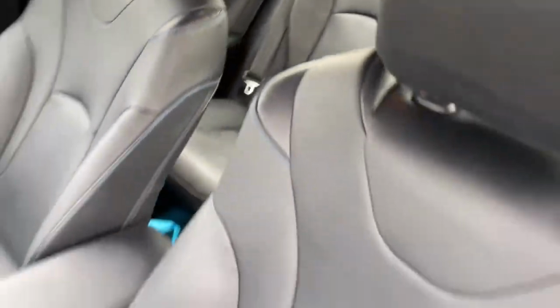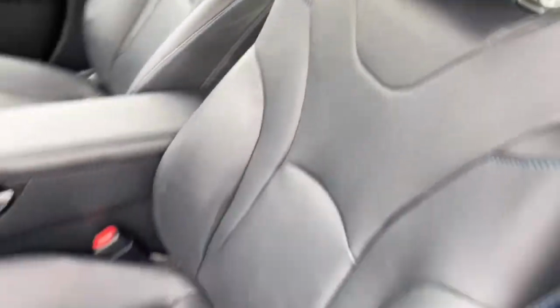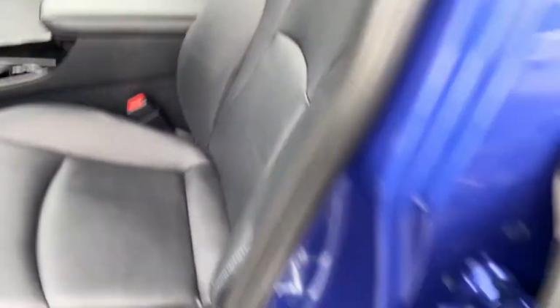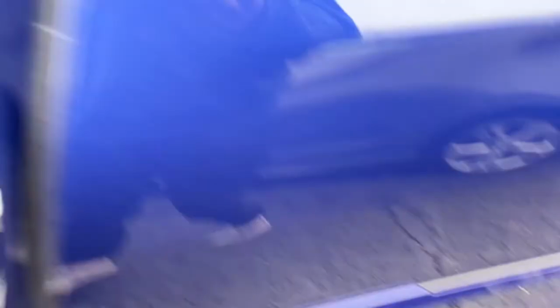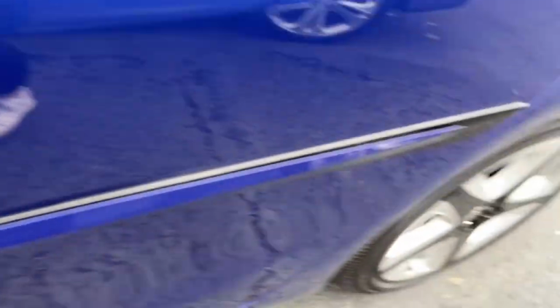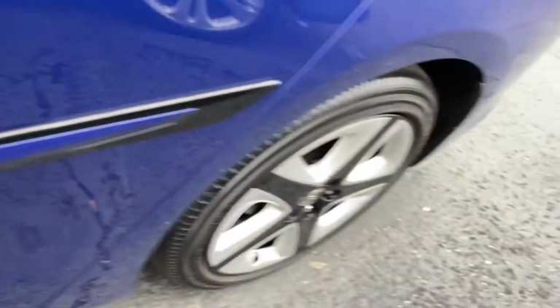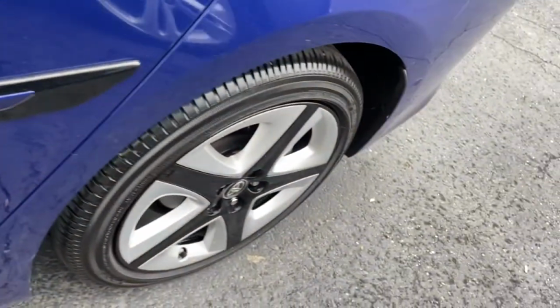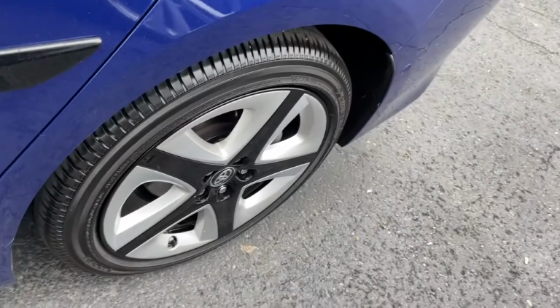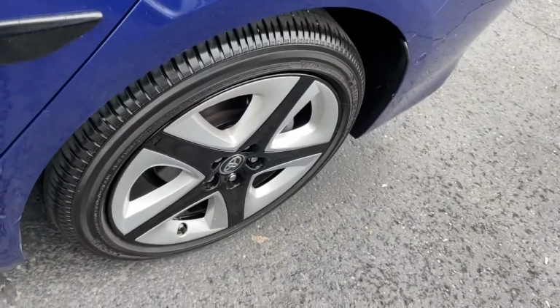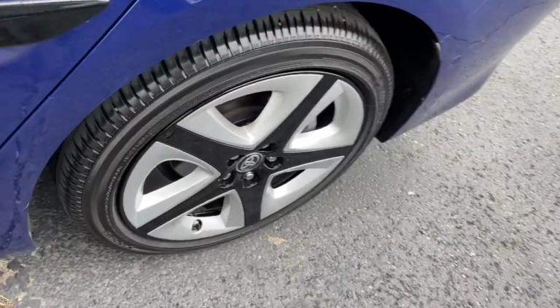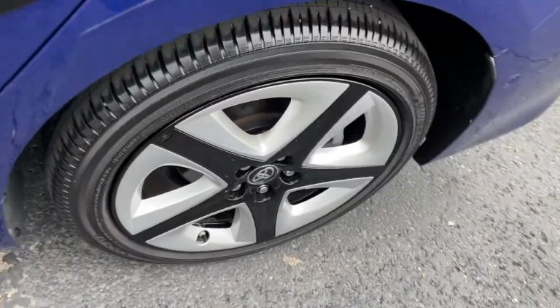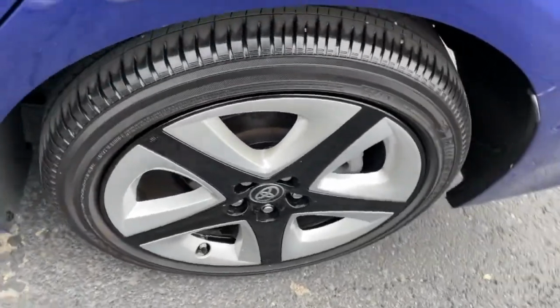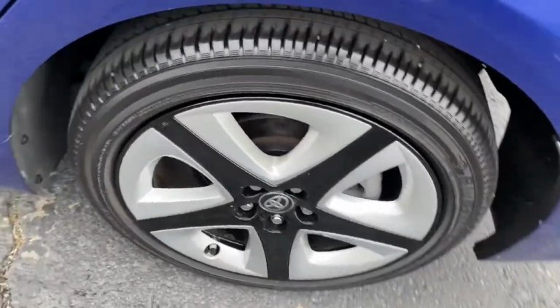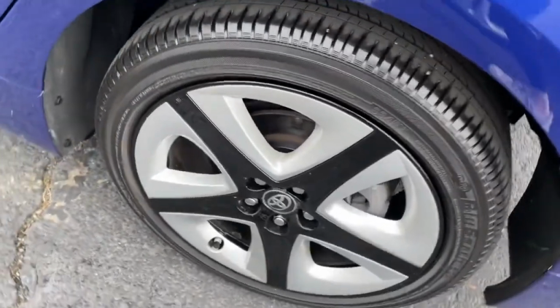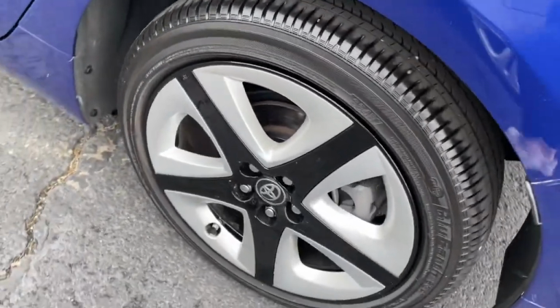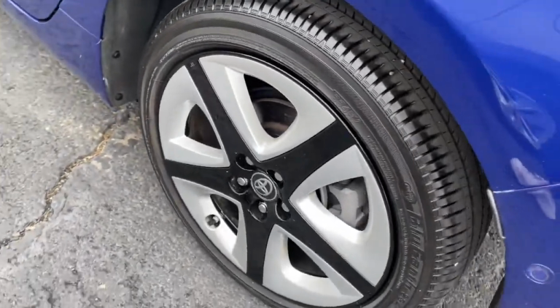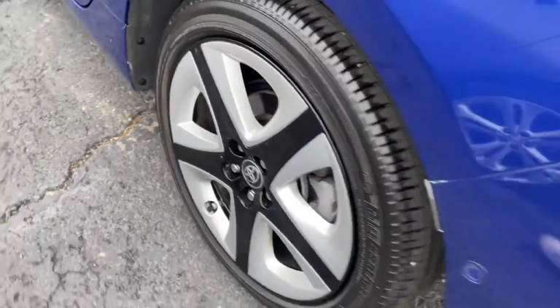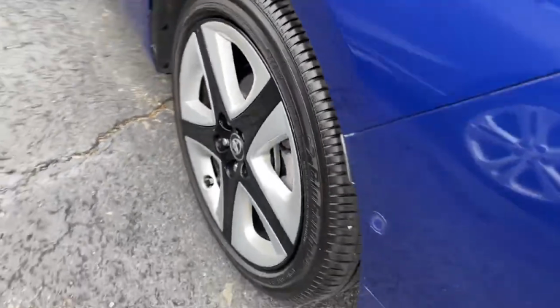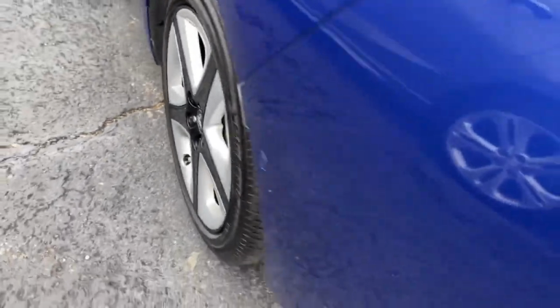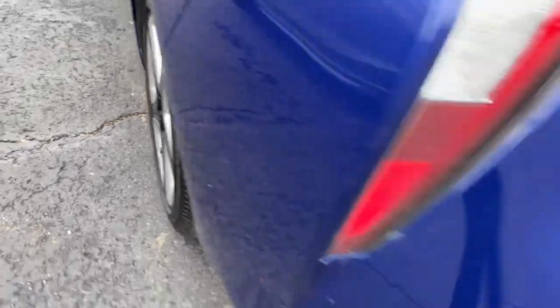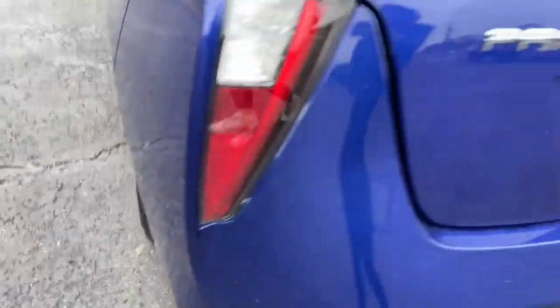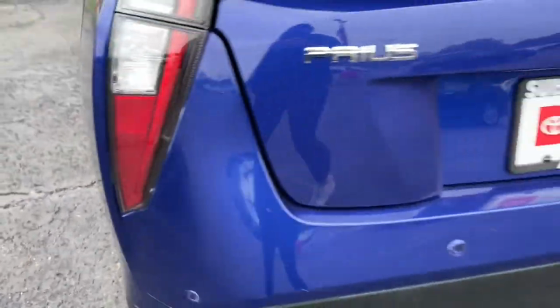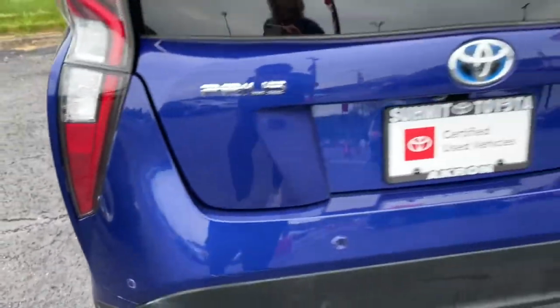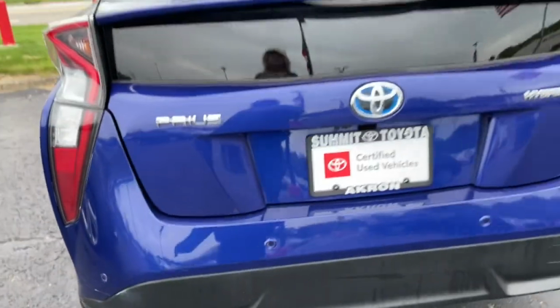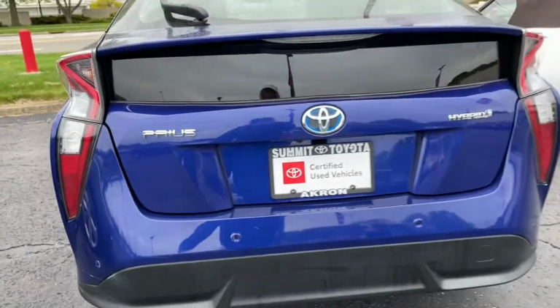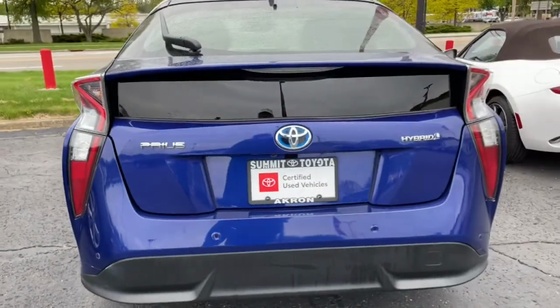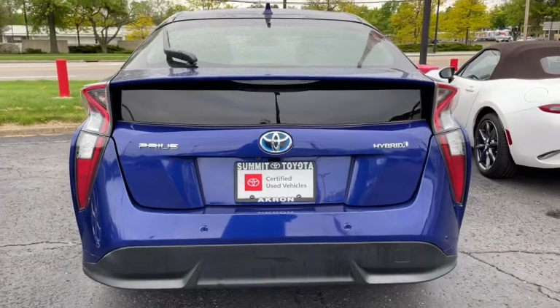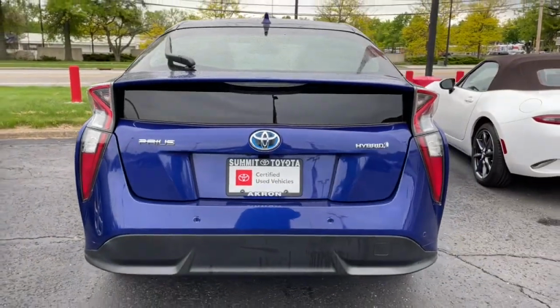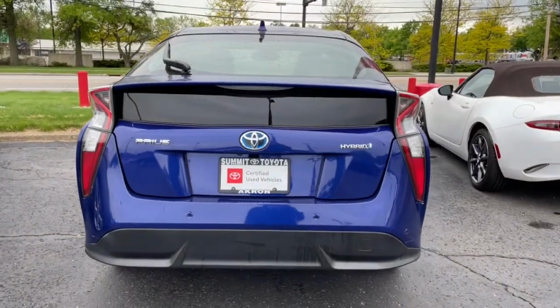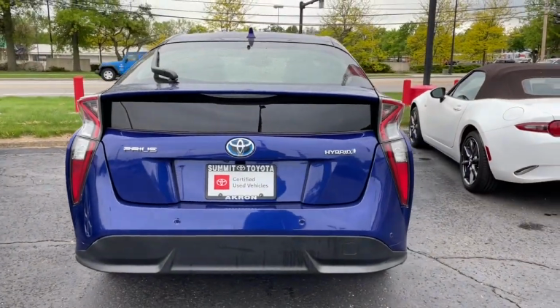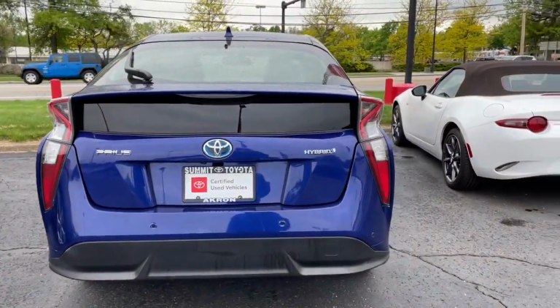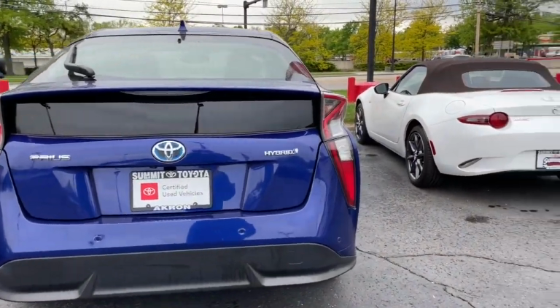Make this Prius your partner in comfort and efficiency. Hop into the driver's seat and let us take care of the rest.